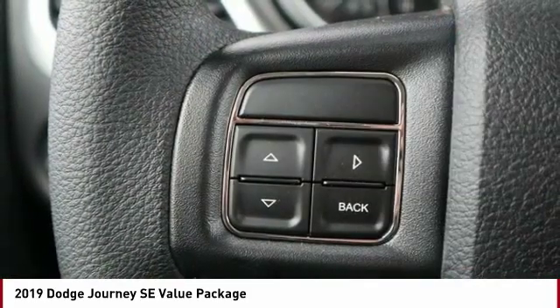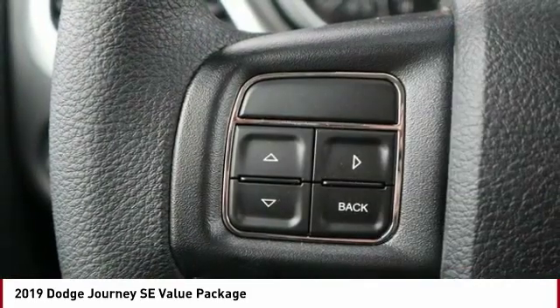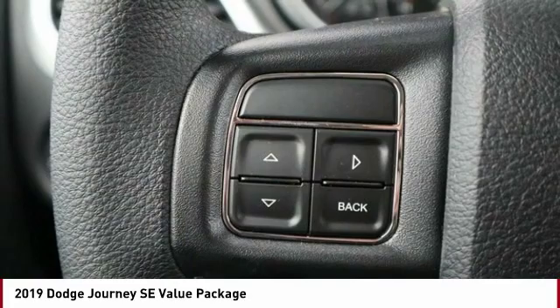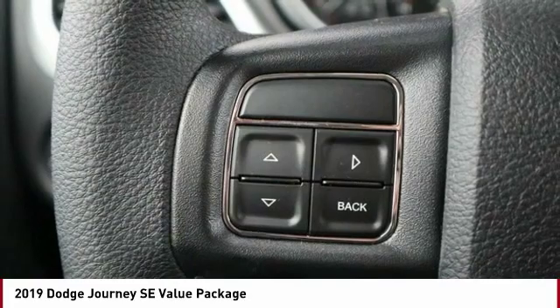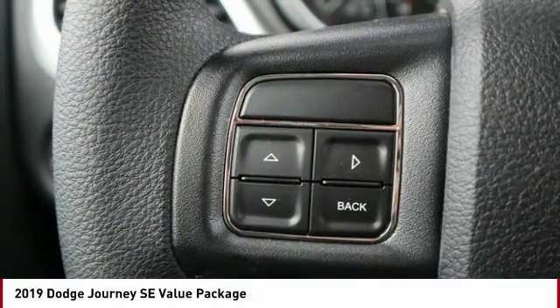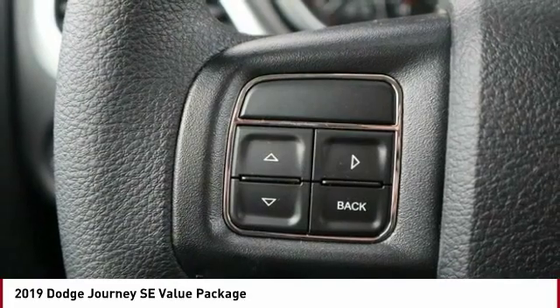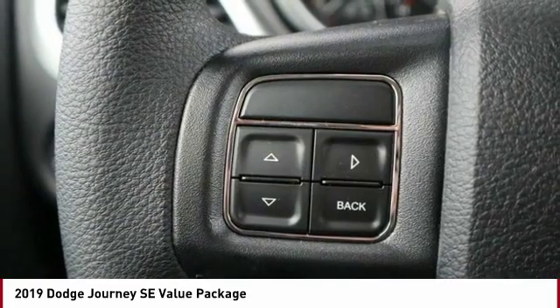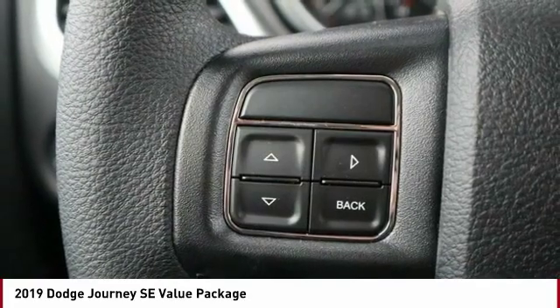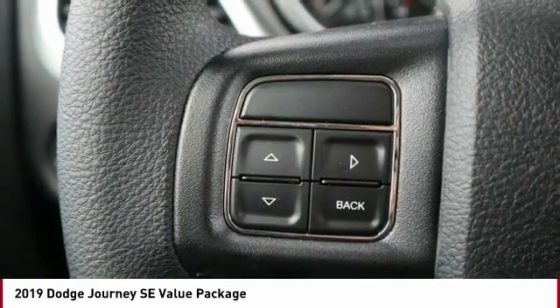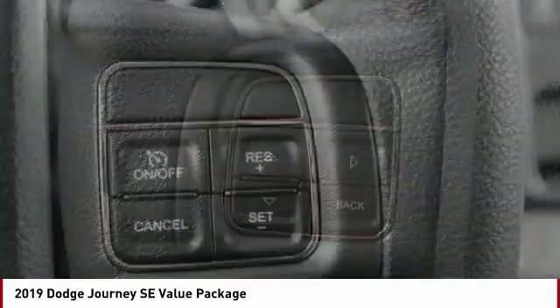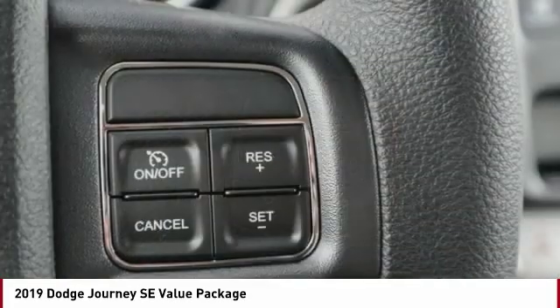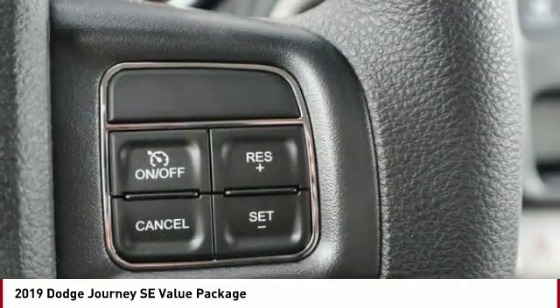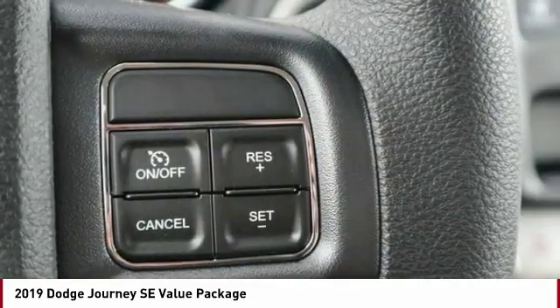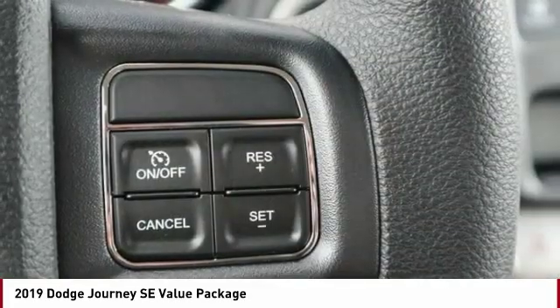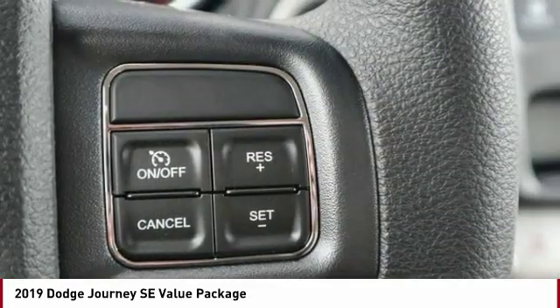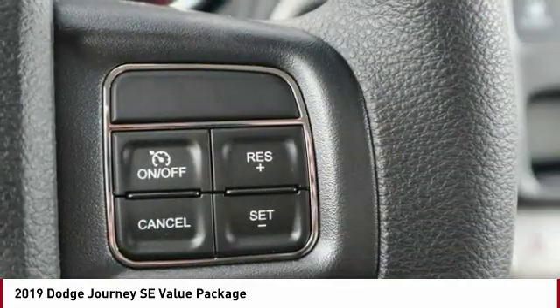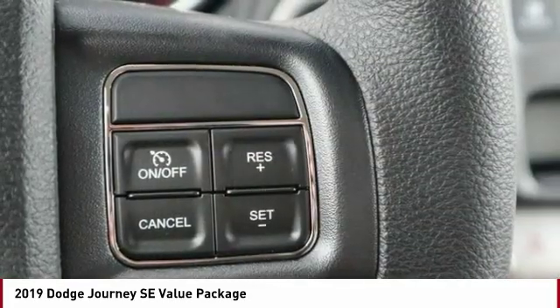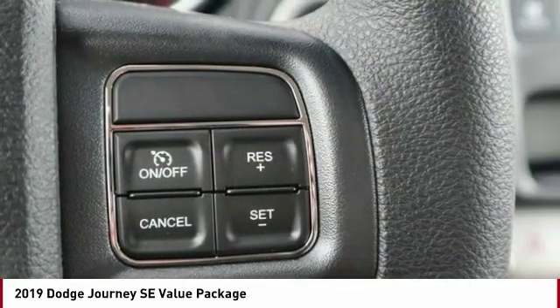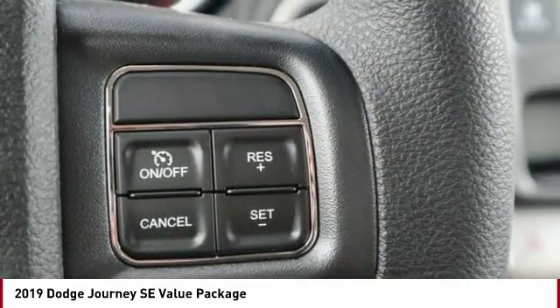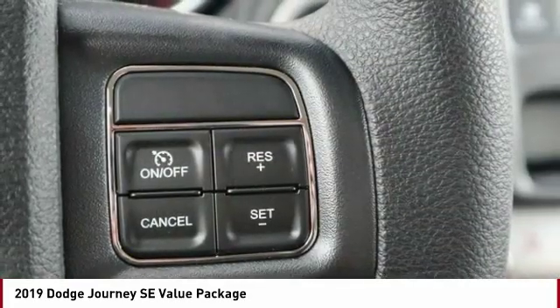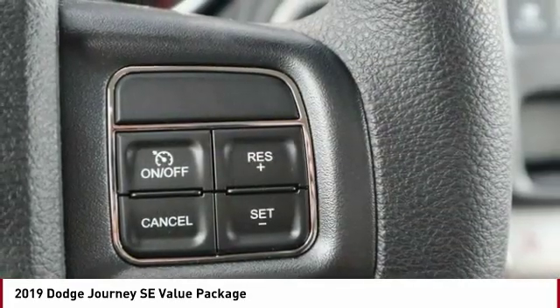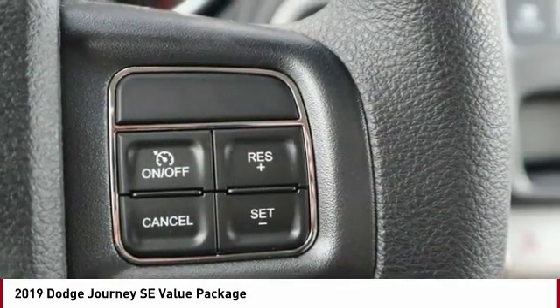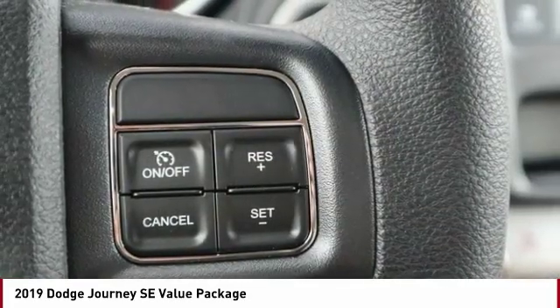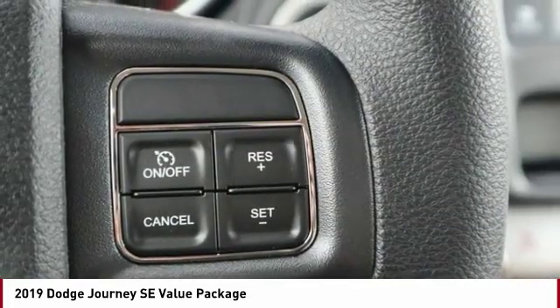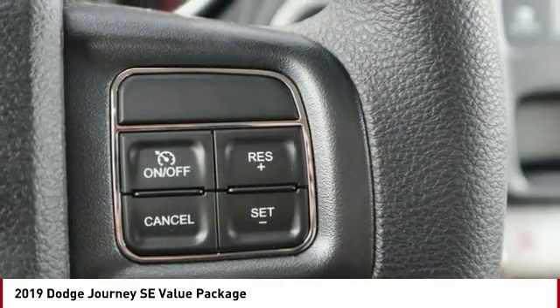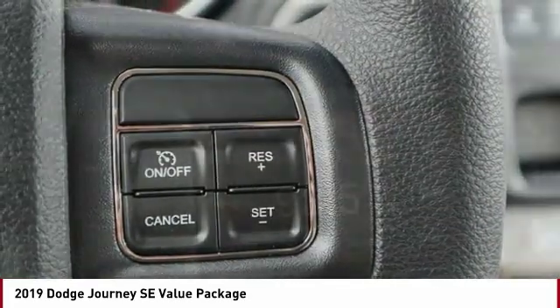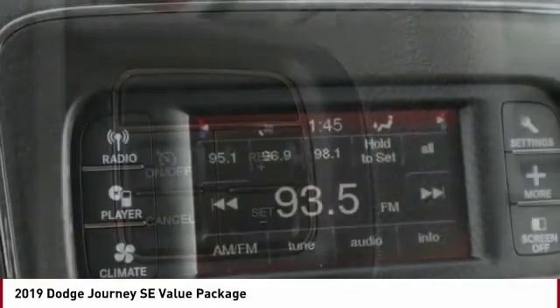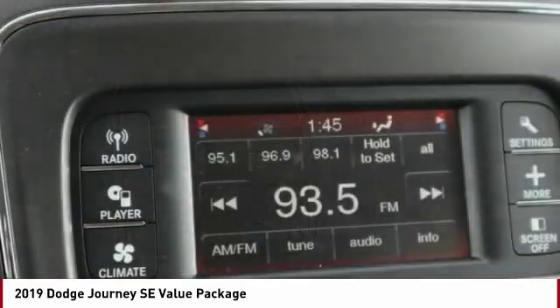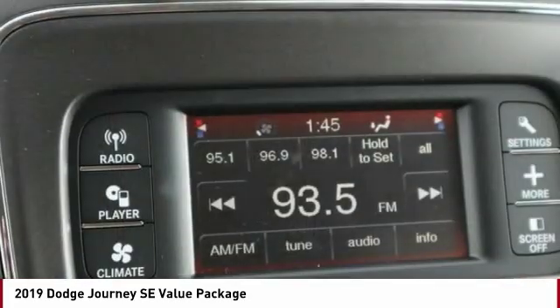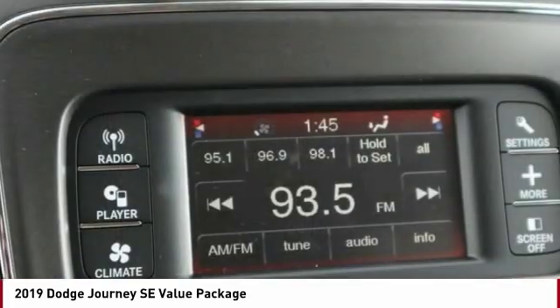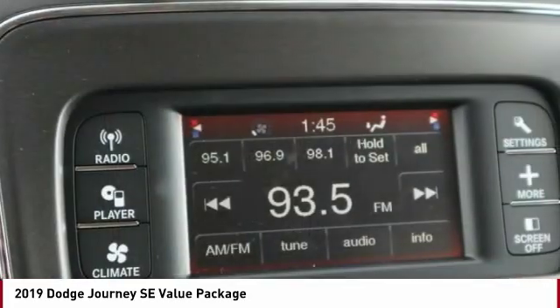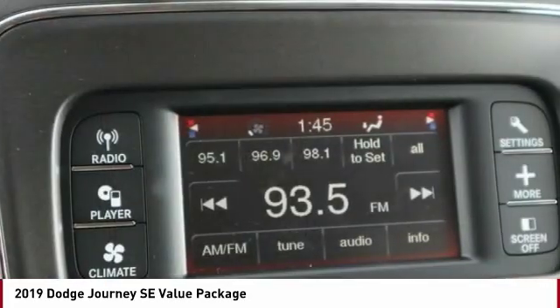Rear wiper, cruise control, trip computer, tachometer, speed proportional power steering.